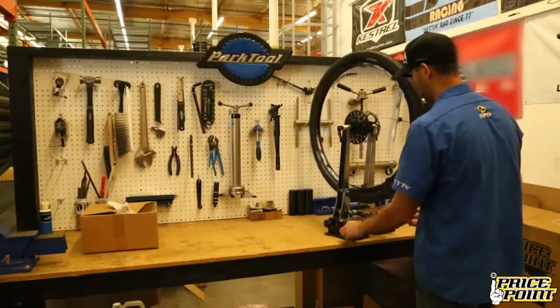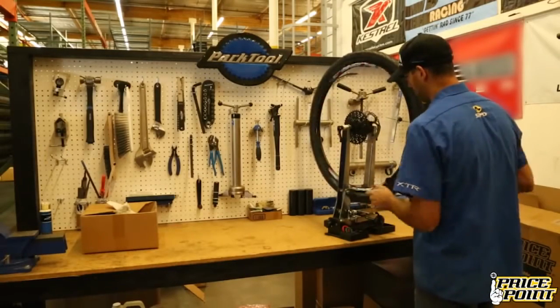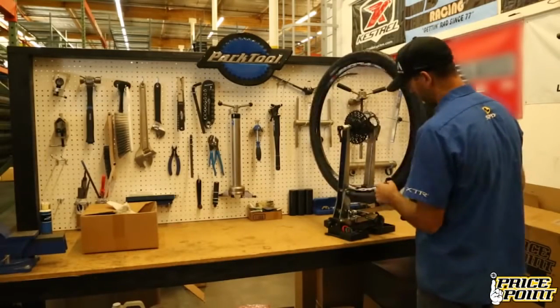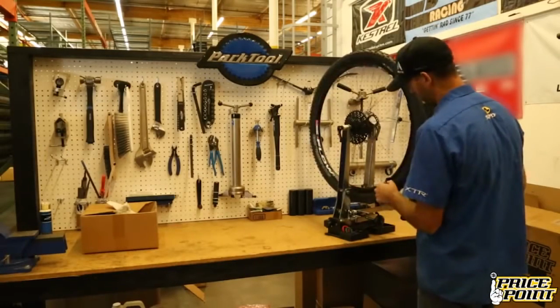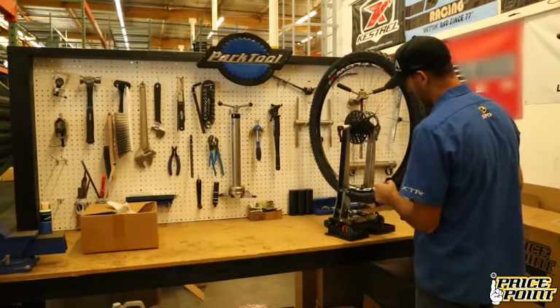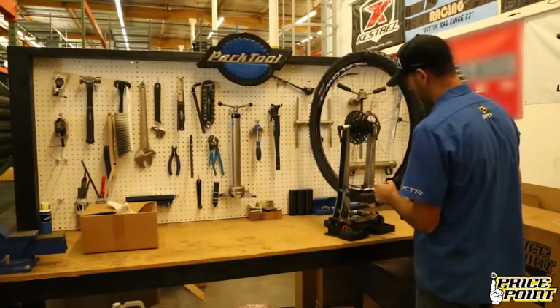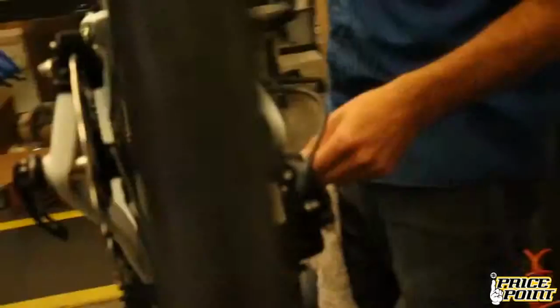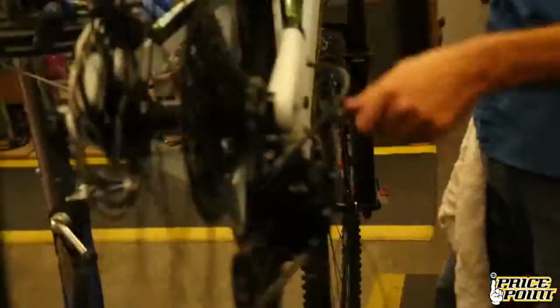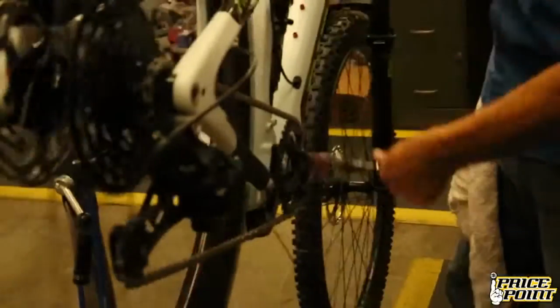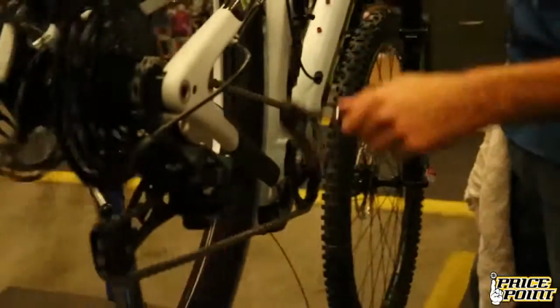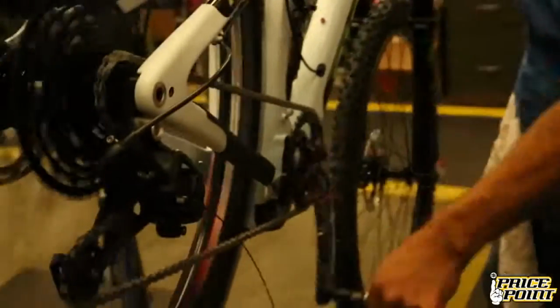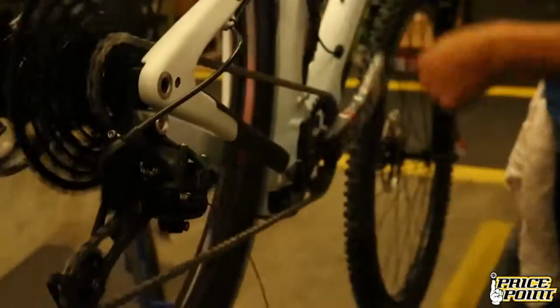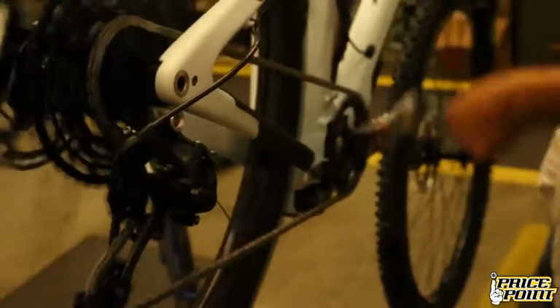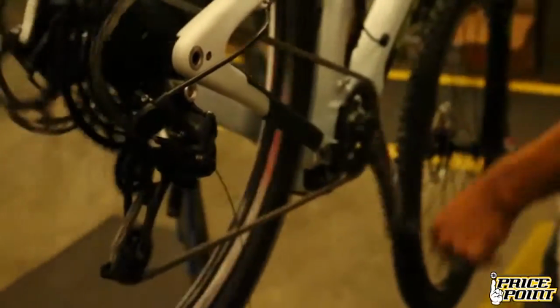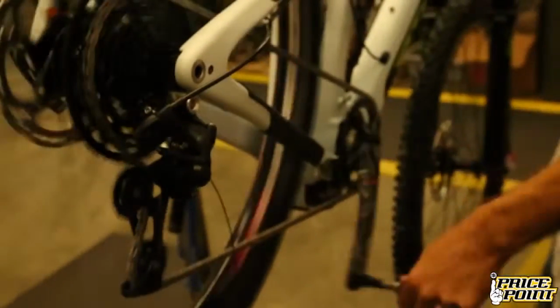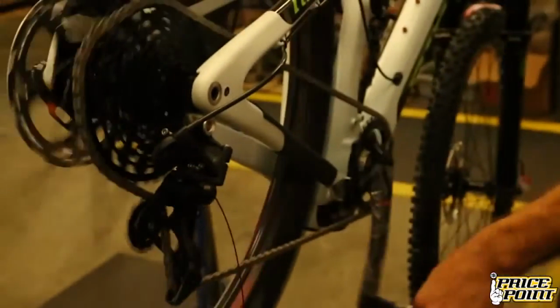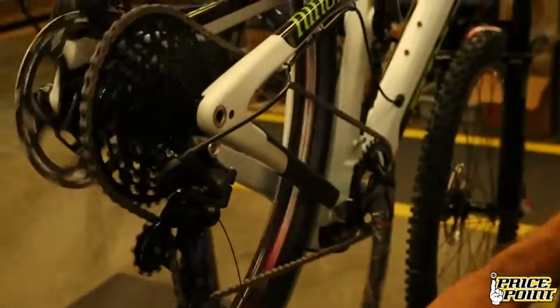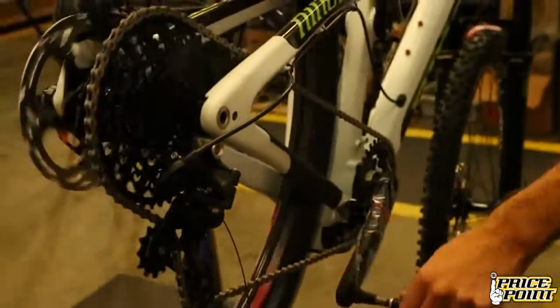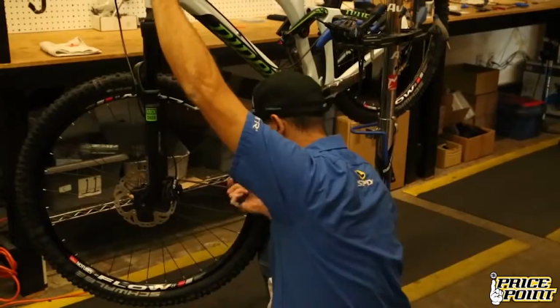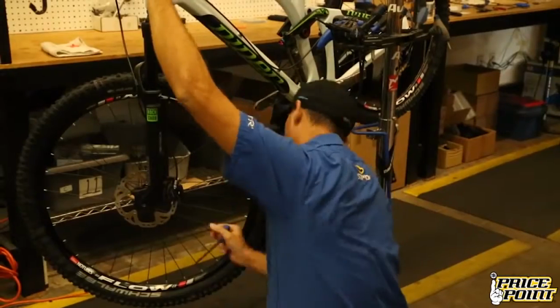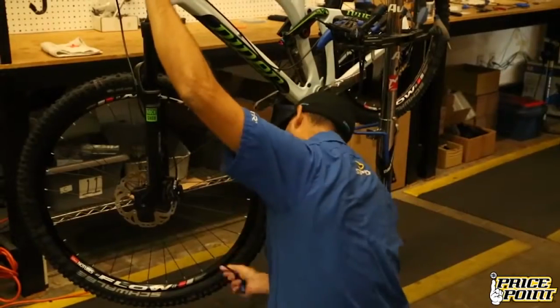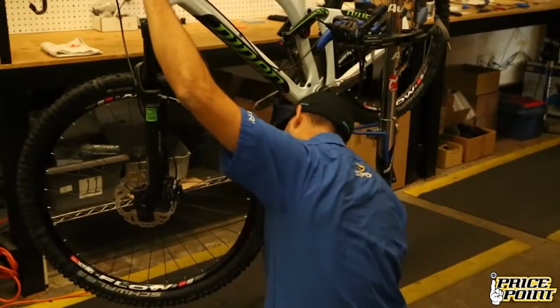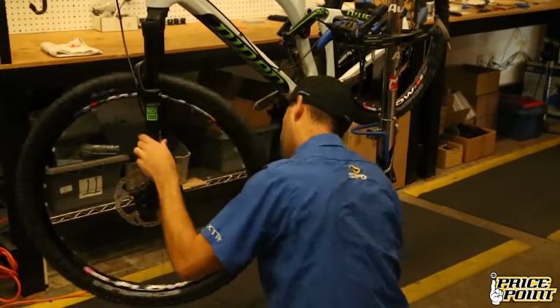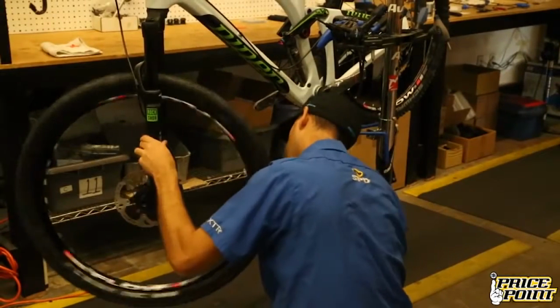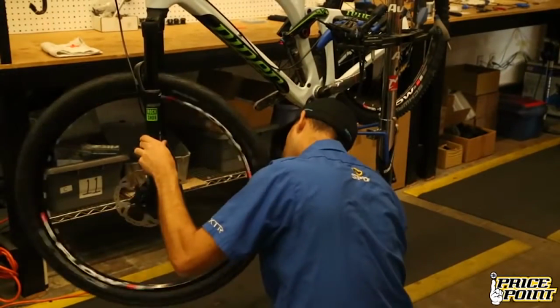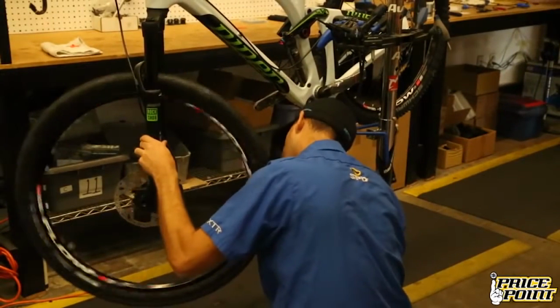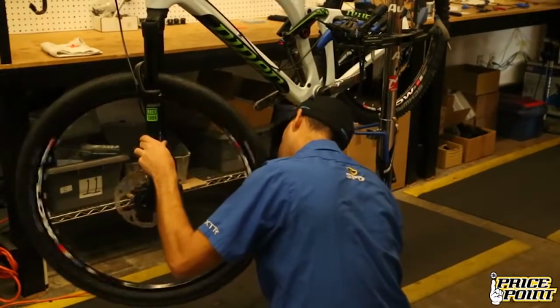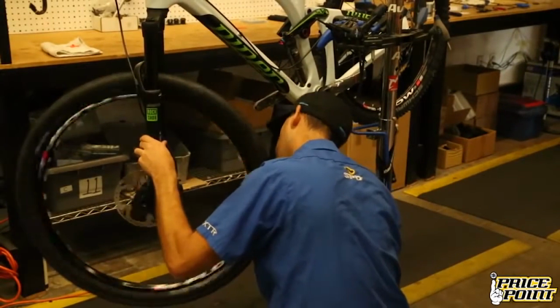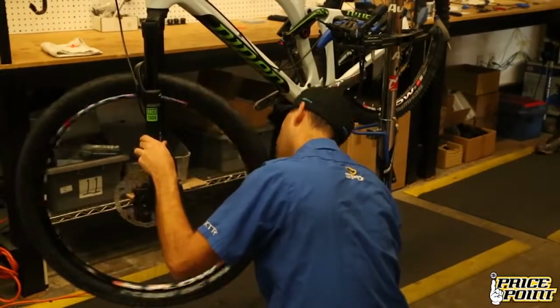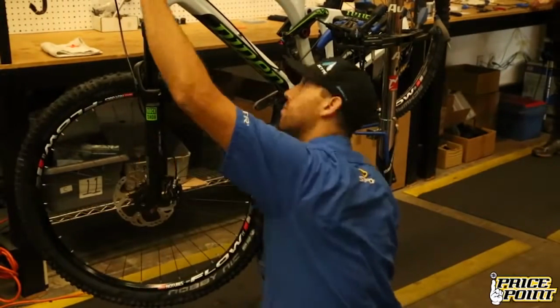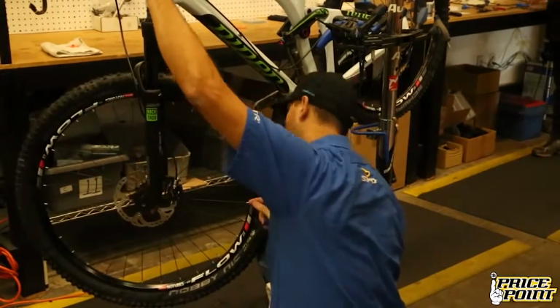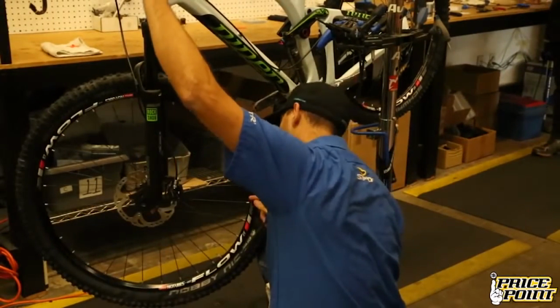Aside from ready-to-ride will-call purchases, once the build is done, the bike is packed by the same mechanics who assembled it.